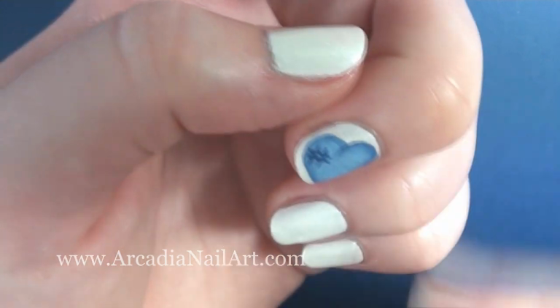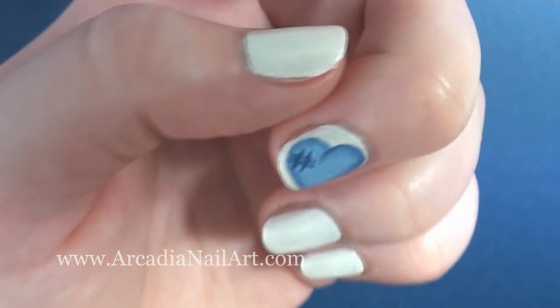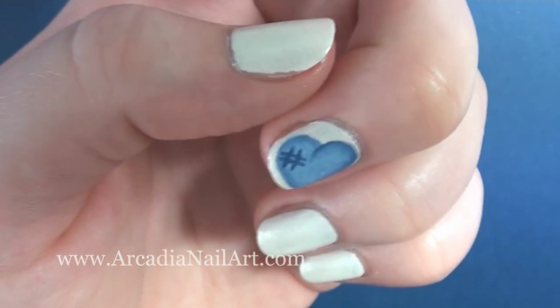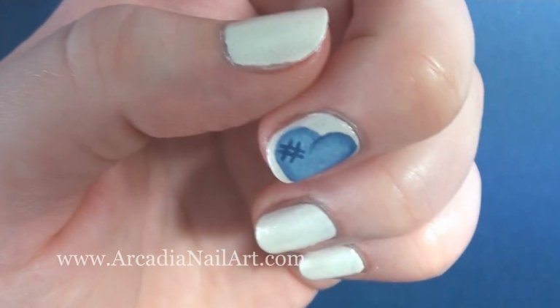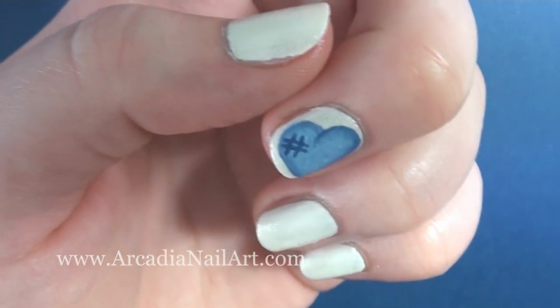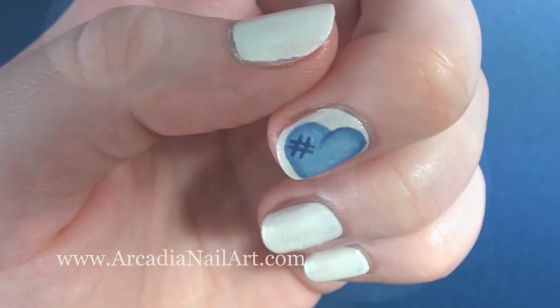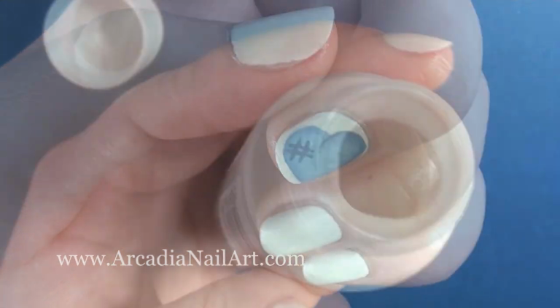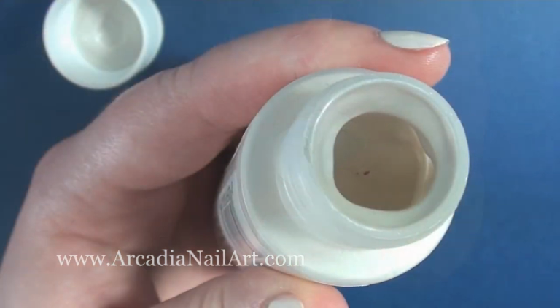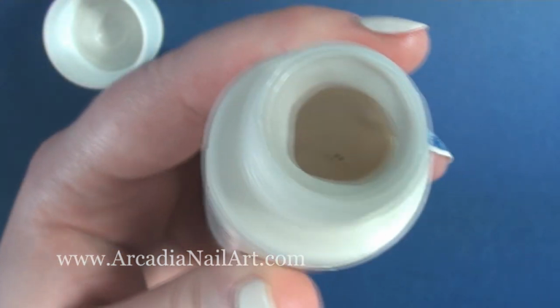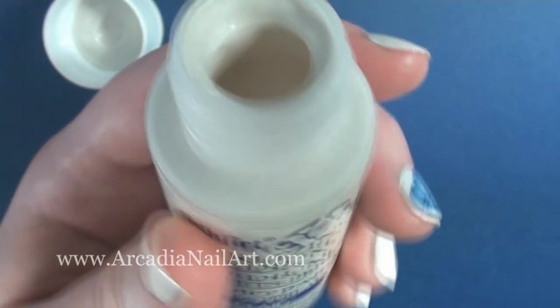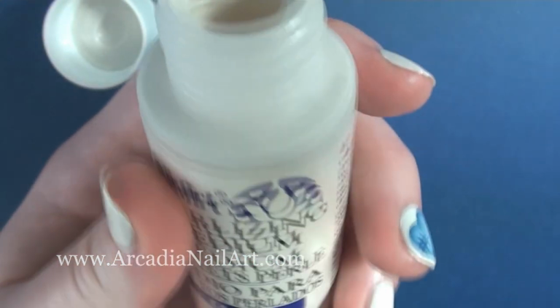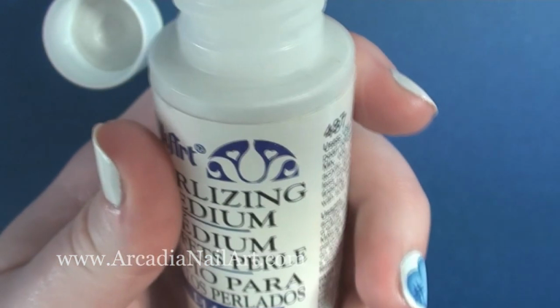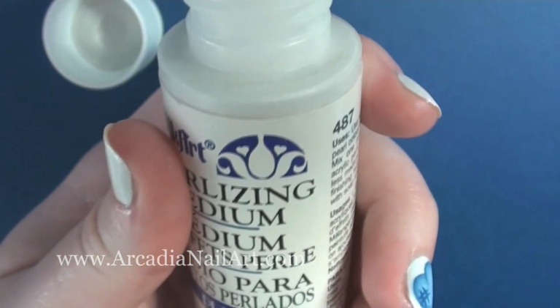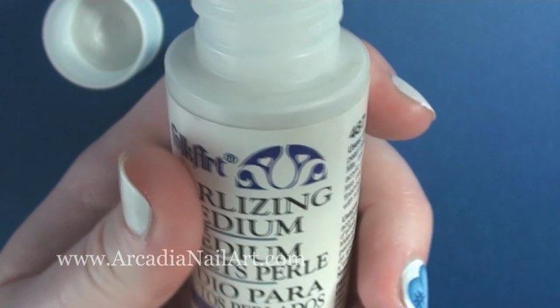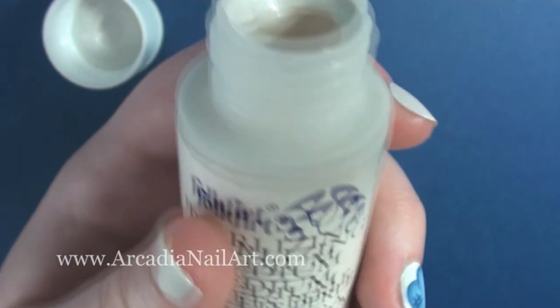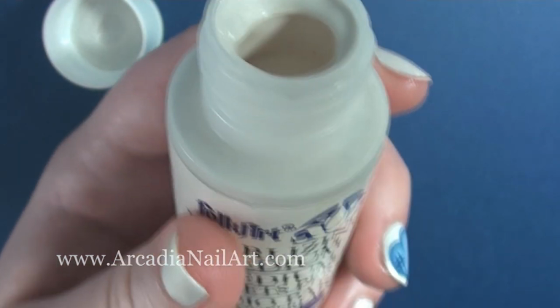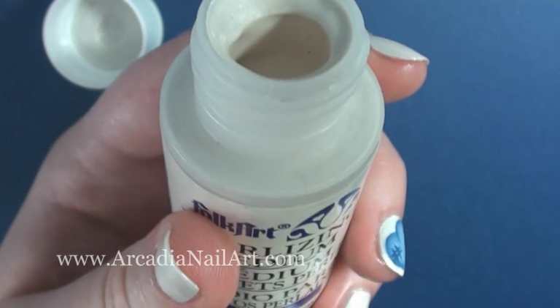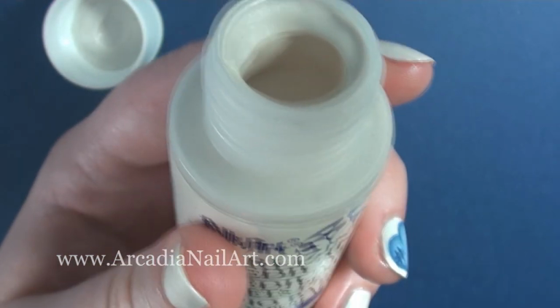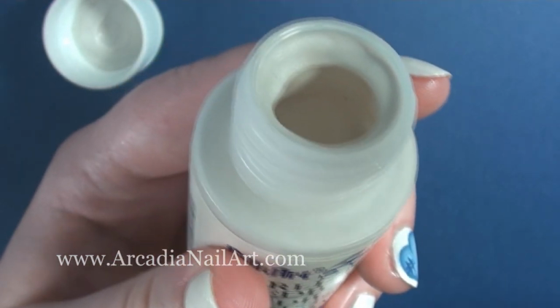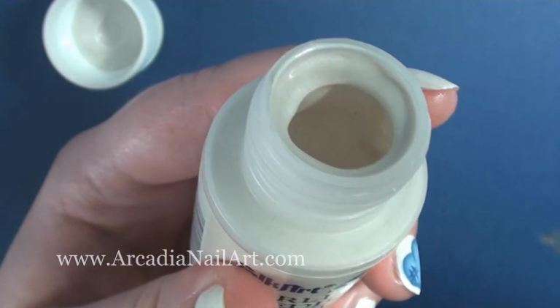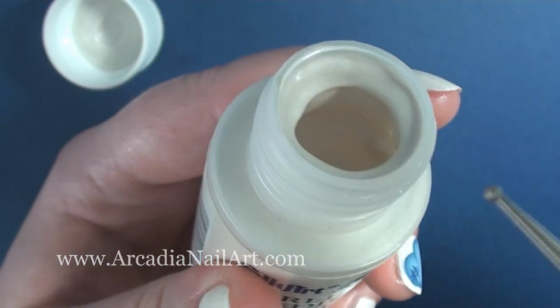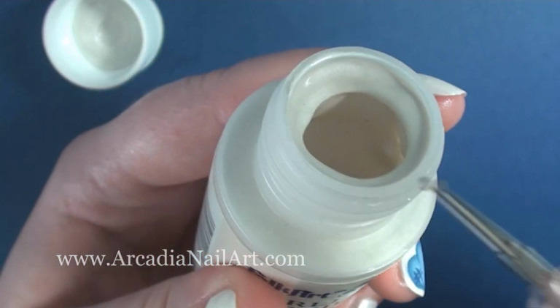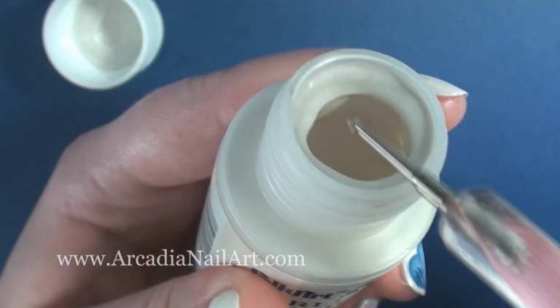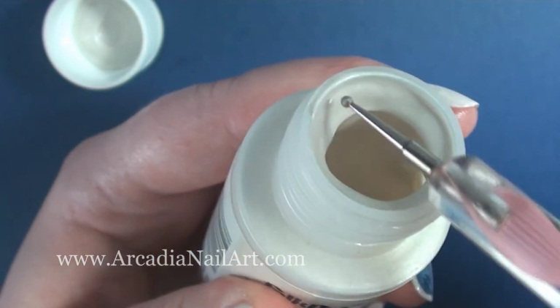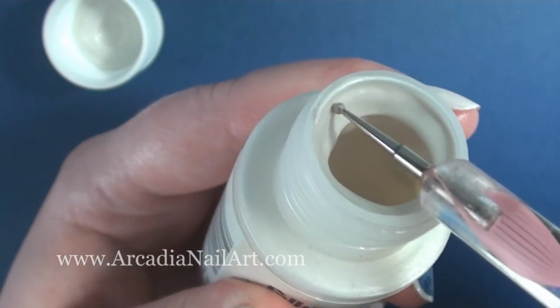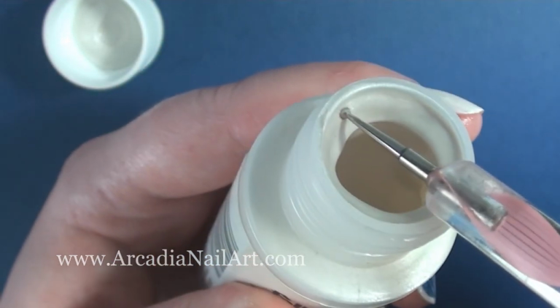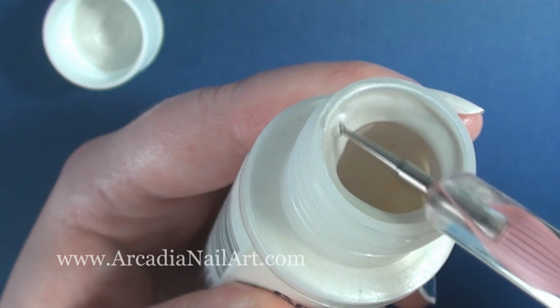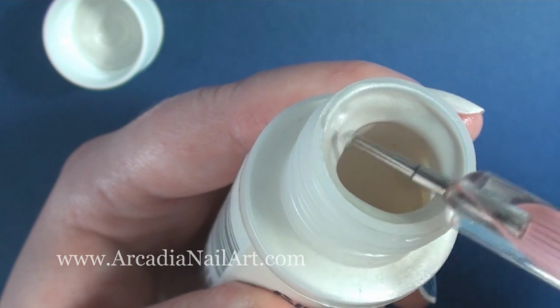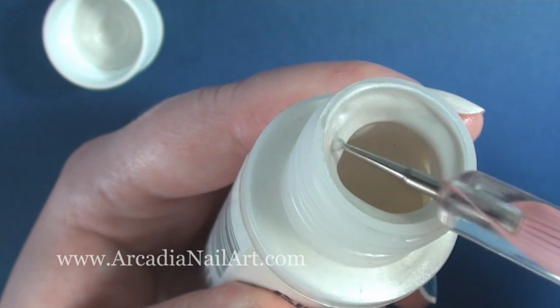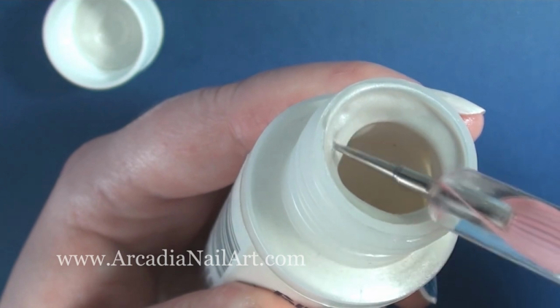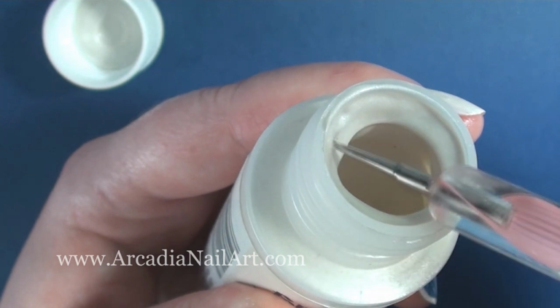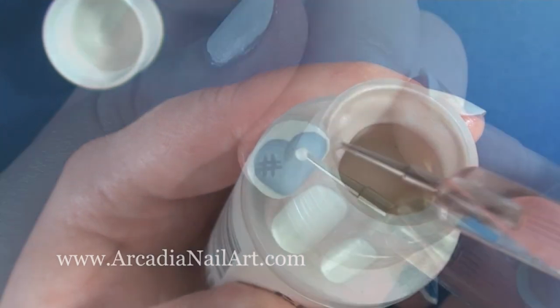Using the pearlising medium that I showed you earlier, I'm finishing off the heart with a few dots.